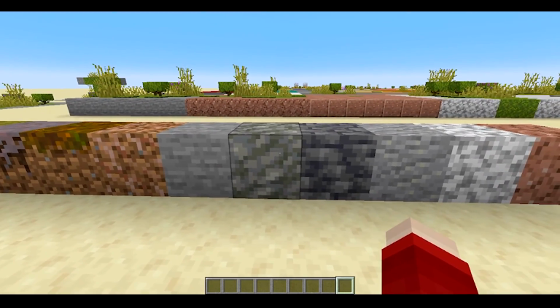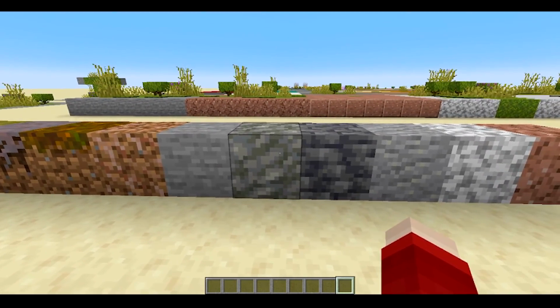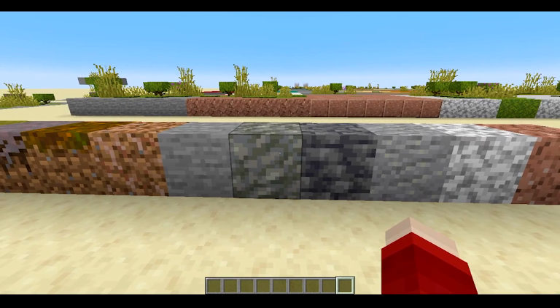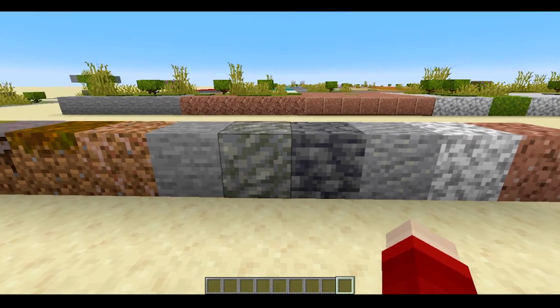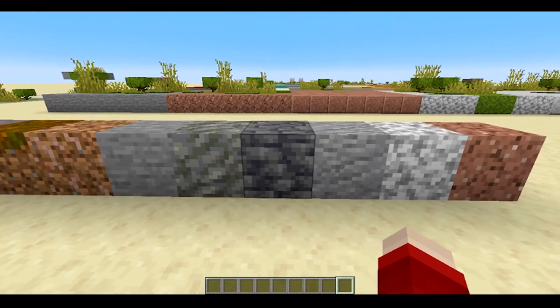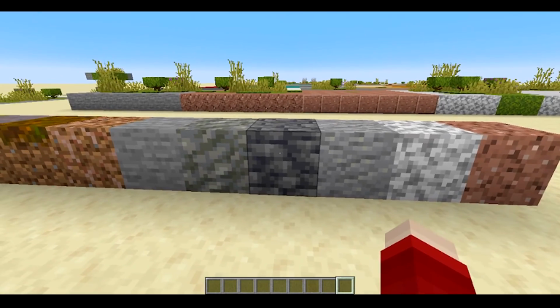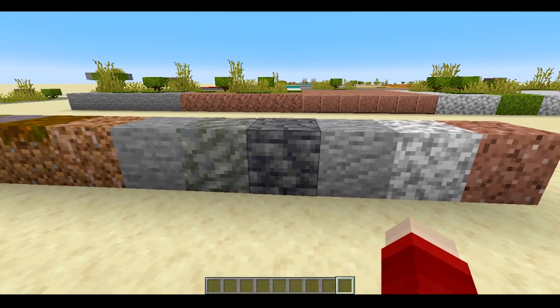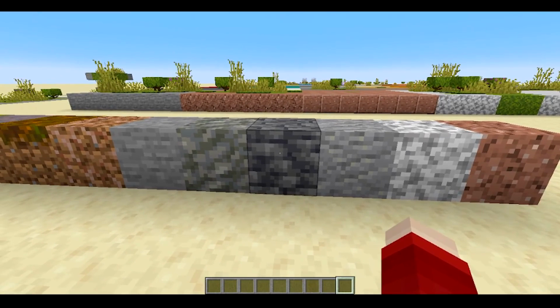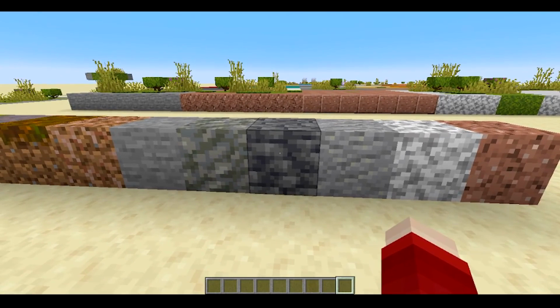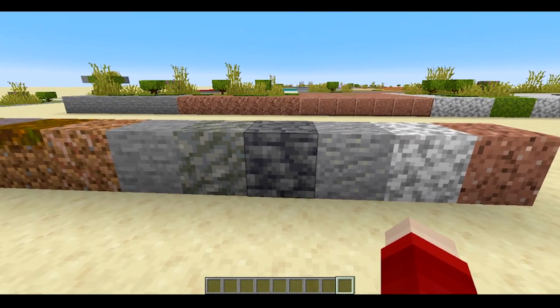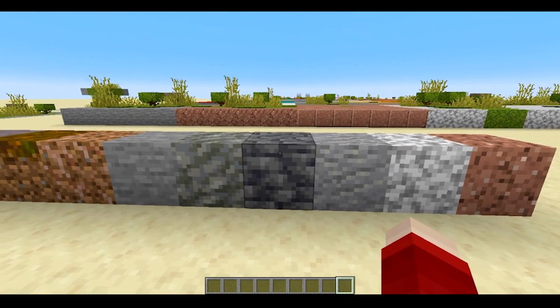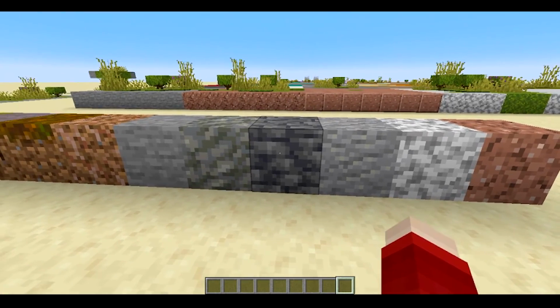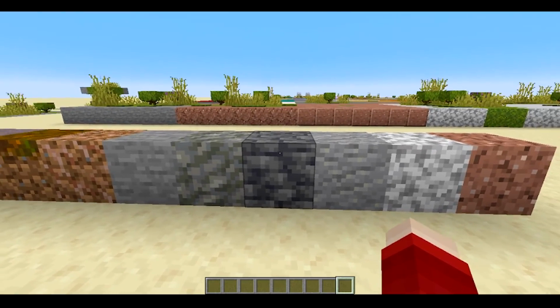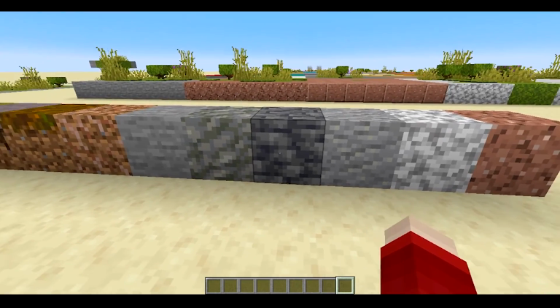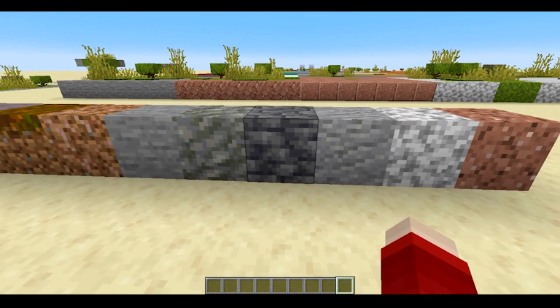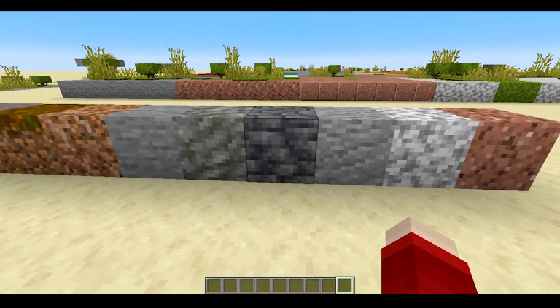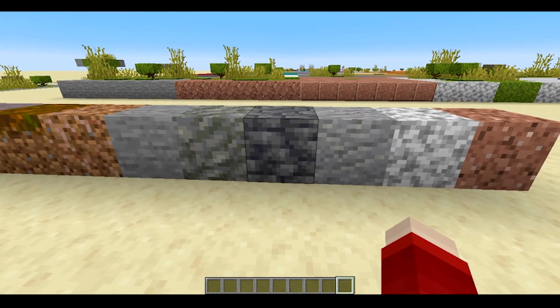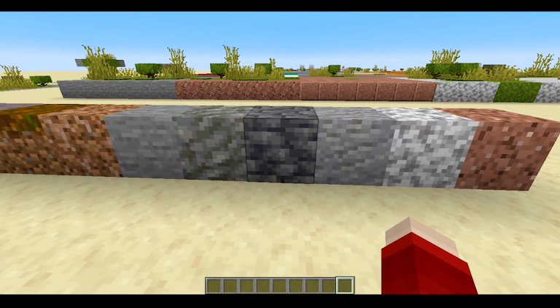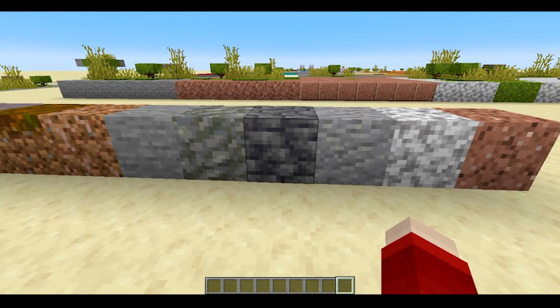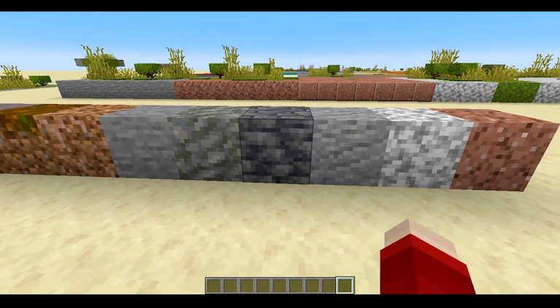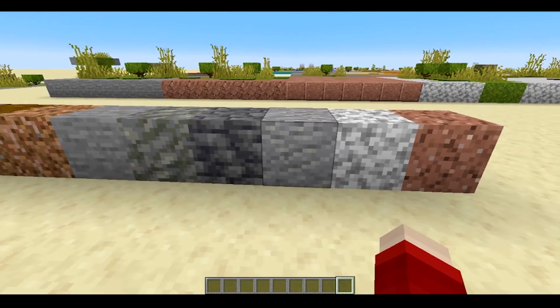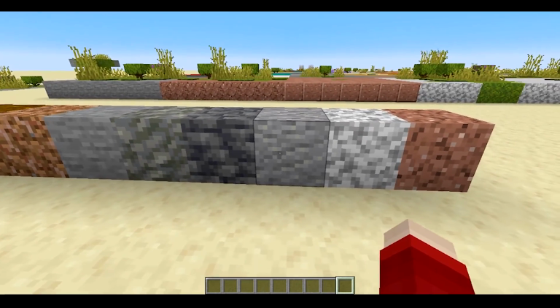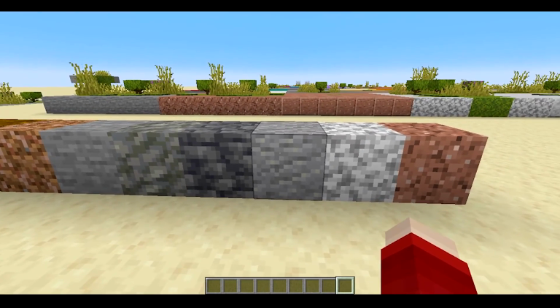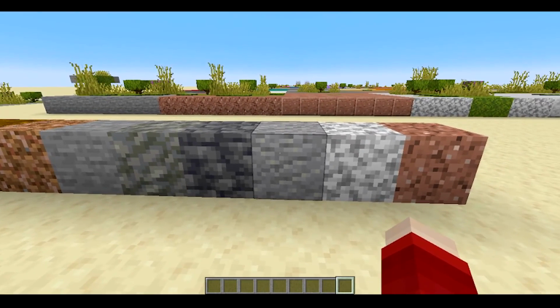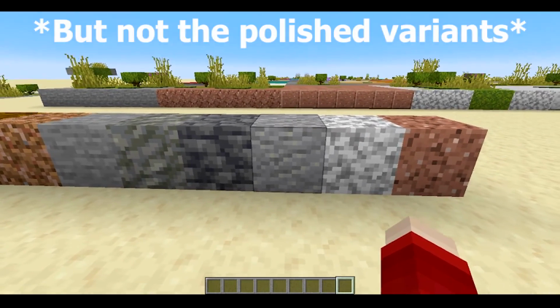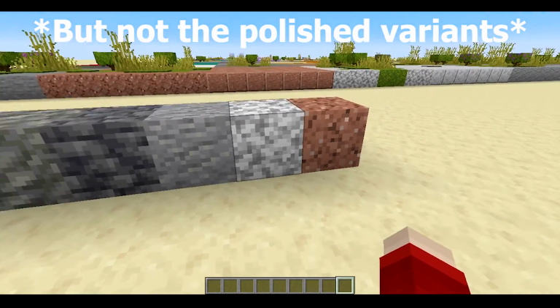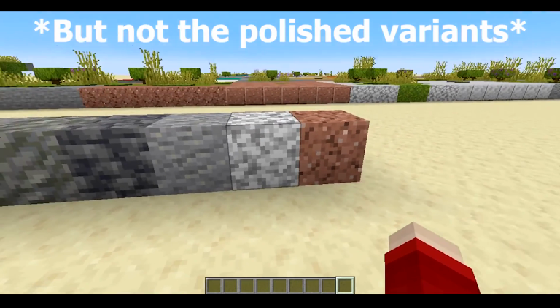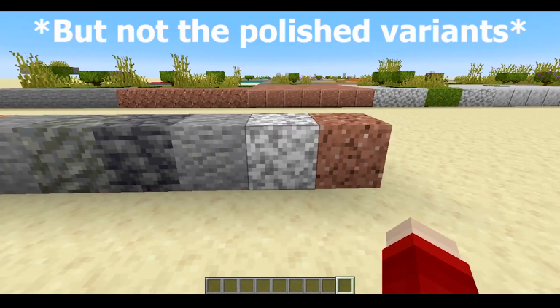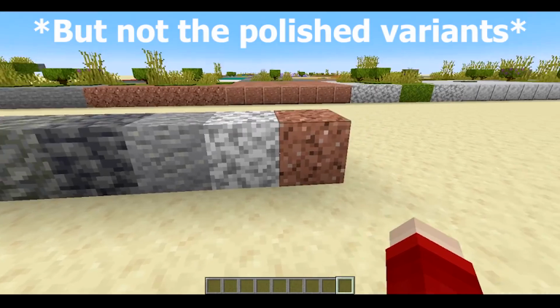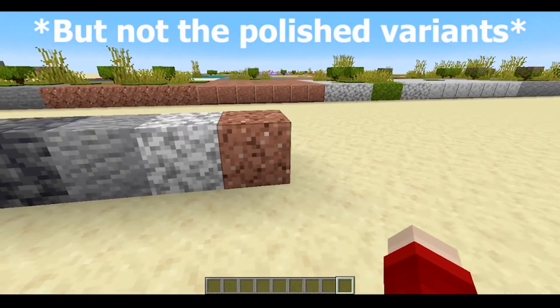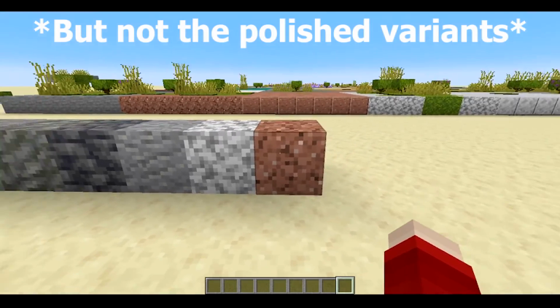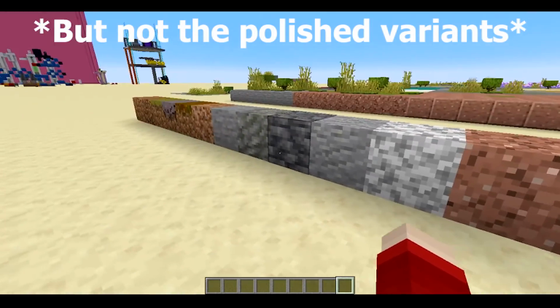Tuff, deepslate — but not any of the deepslate variants — and andesite, diorite, and granite. All 12 of those are blocks that will be replaced by moss if you bone meal them.